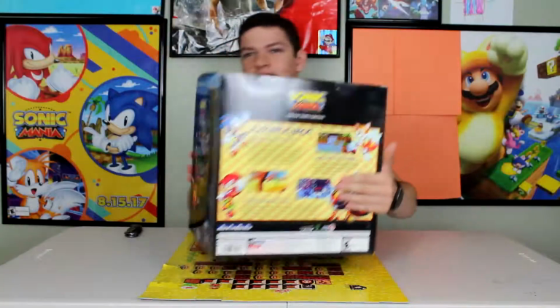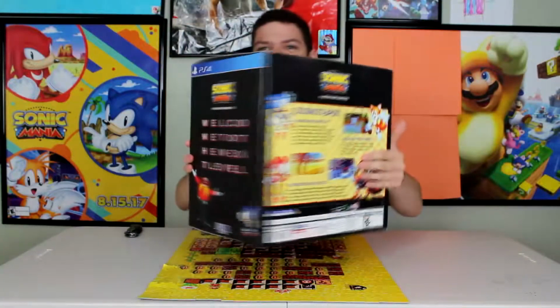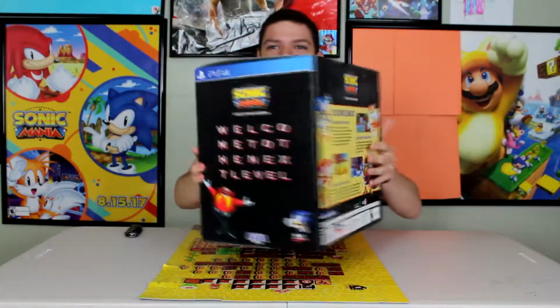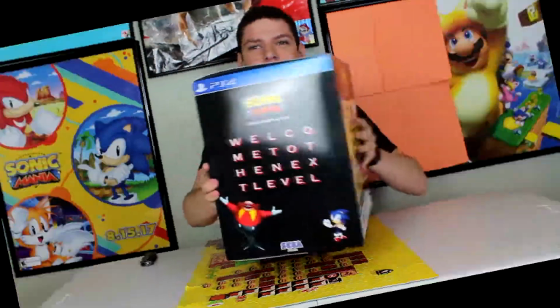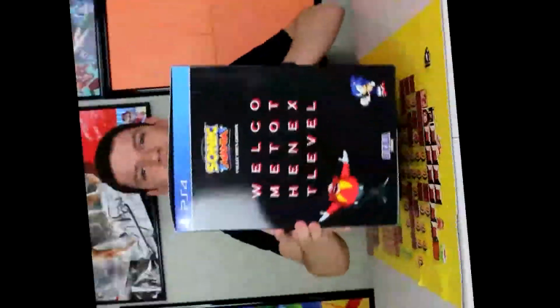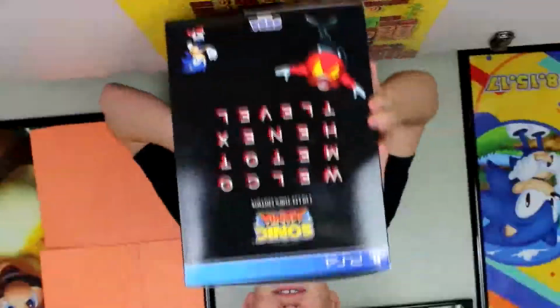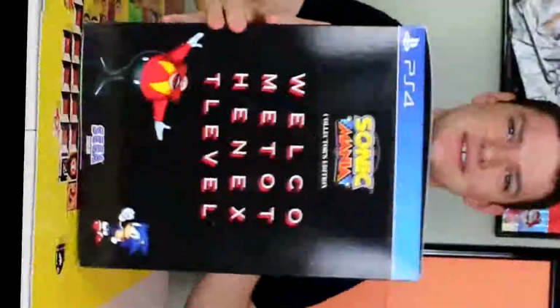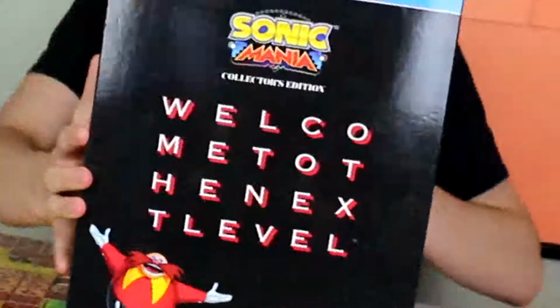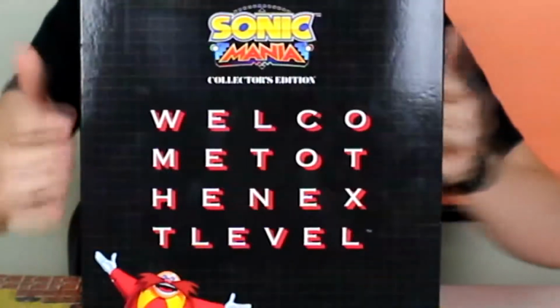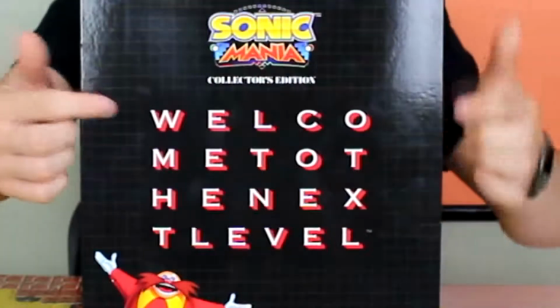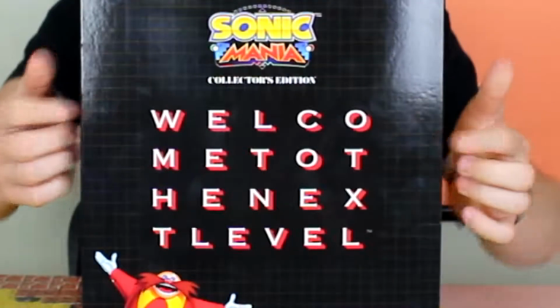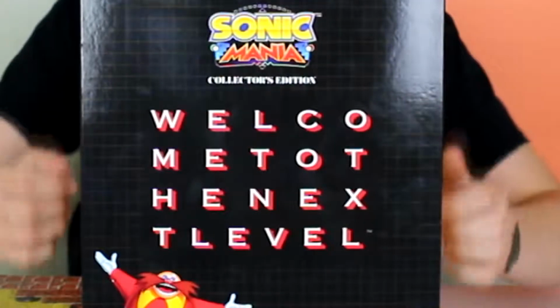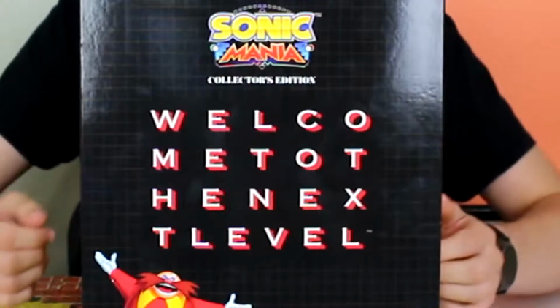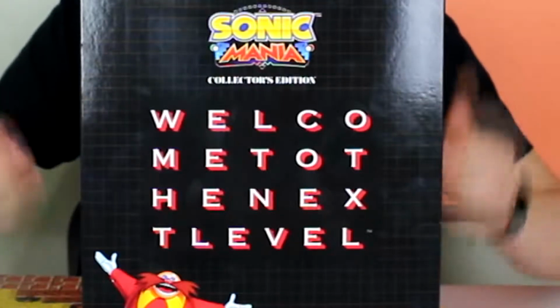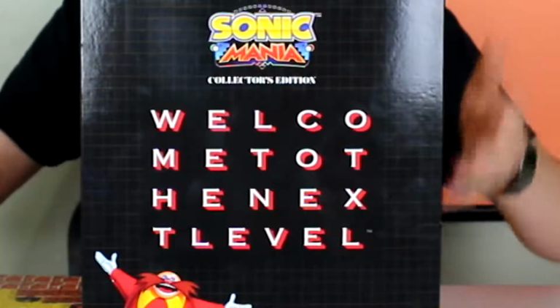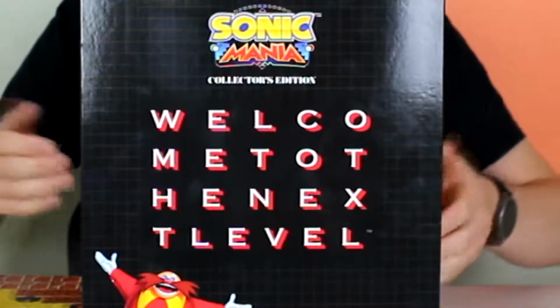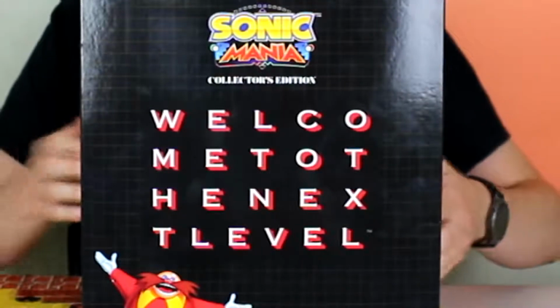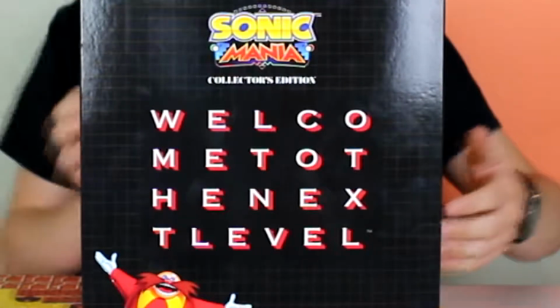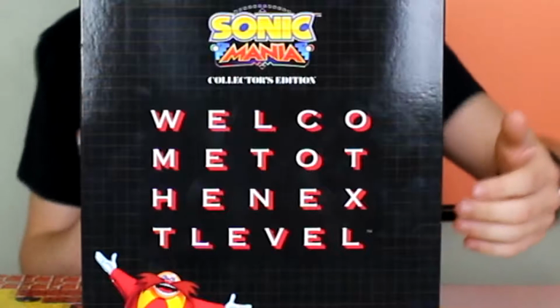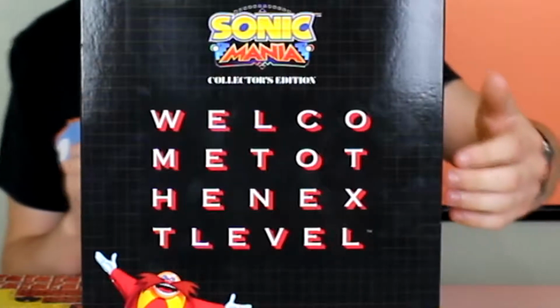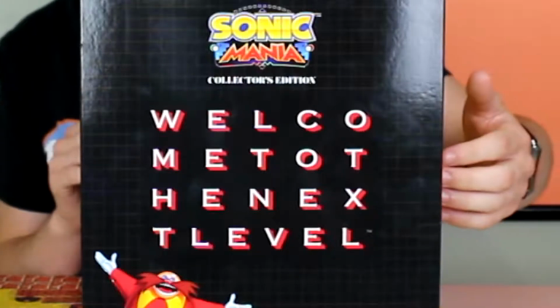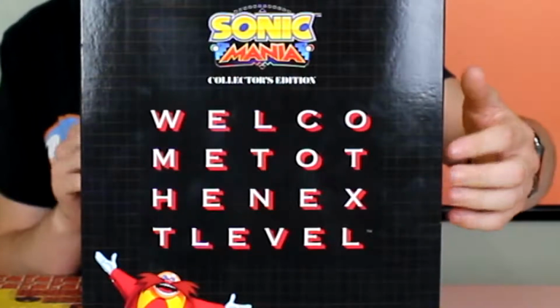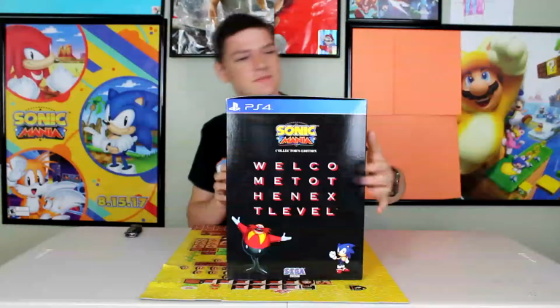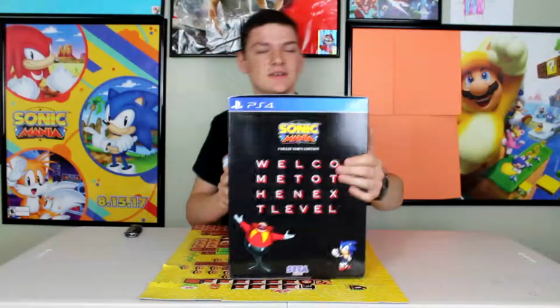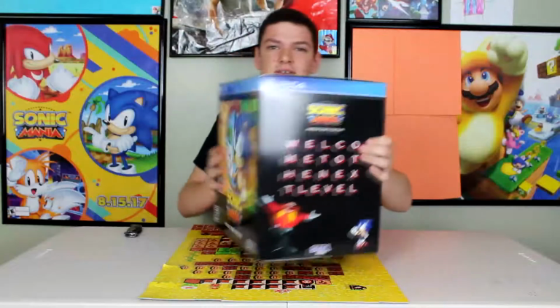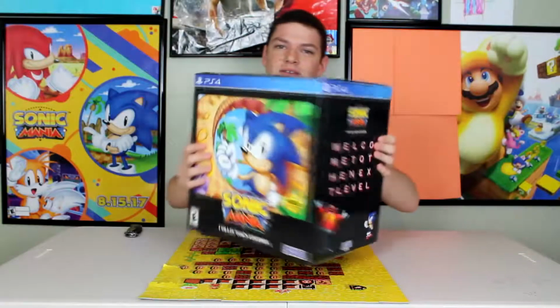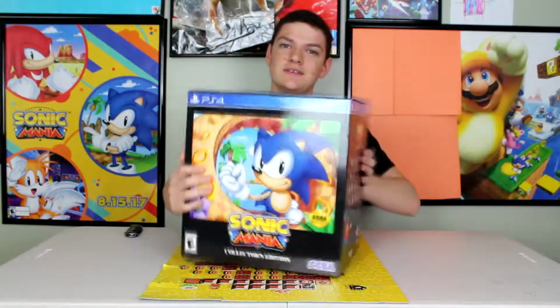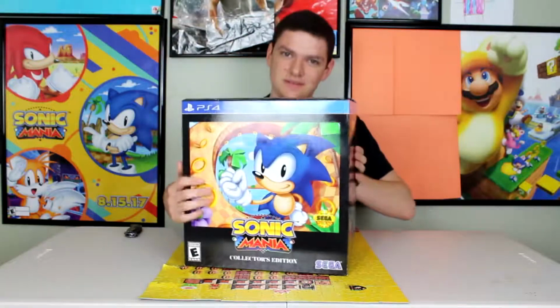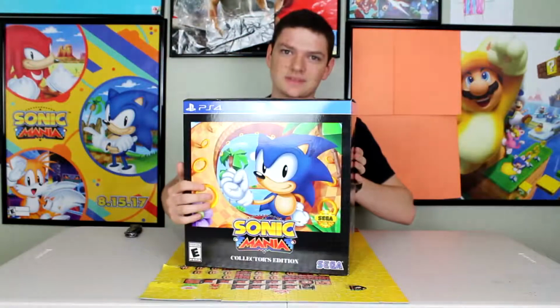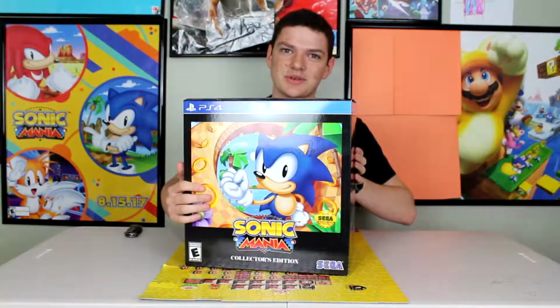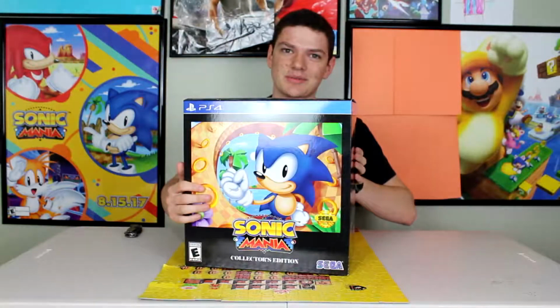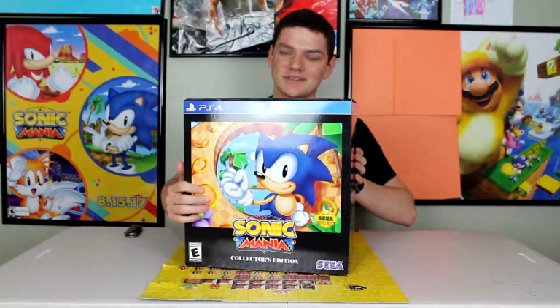And then of course, 'Welcome to the next level,' which was a slogan back in the 90s. Let's open another box.